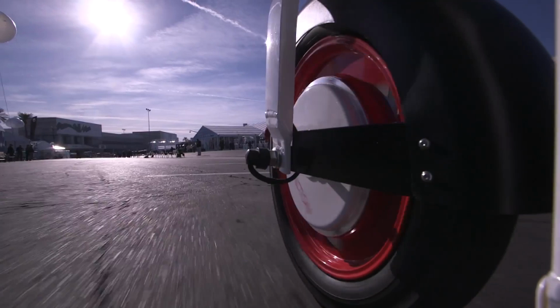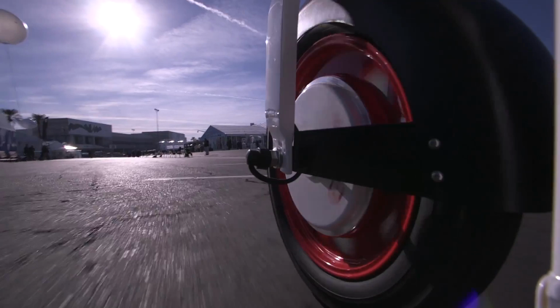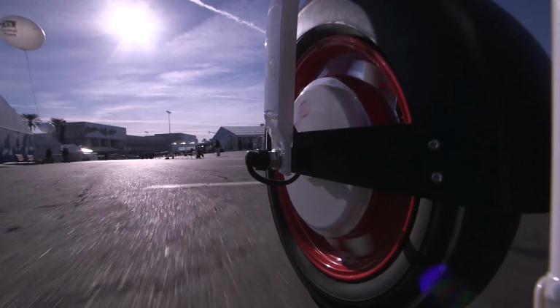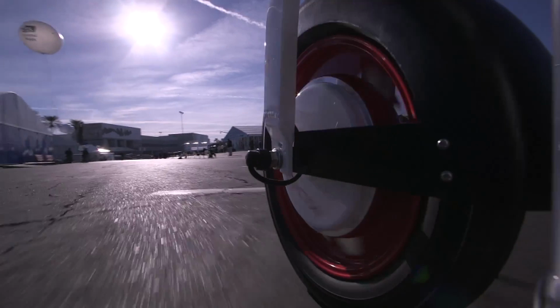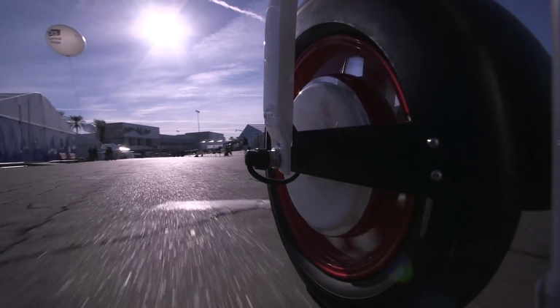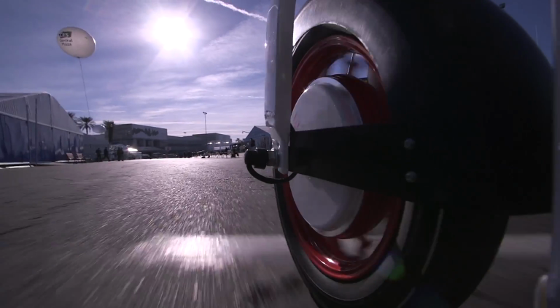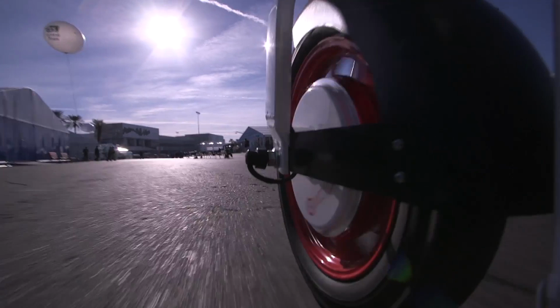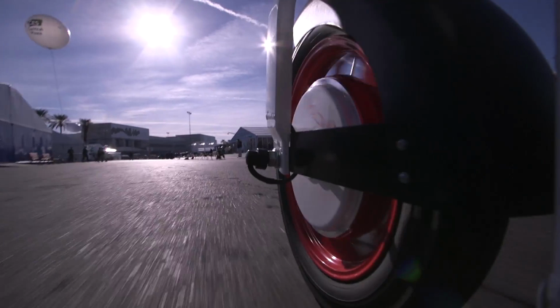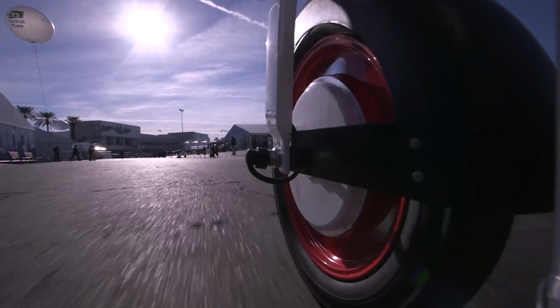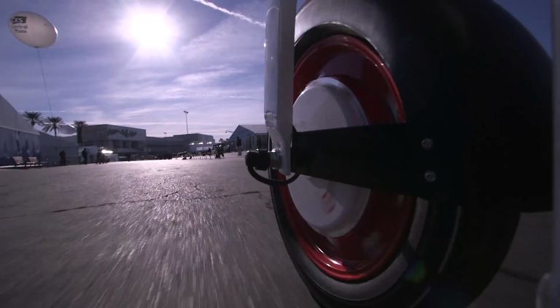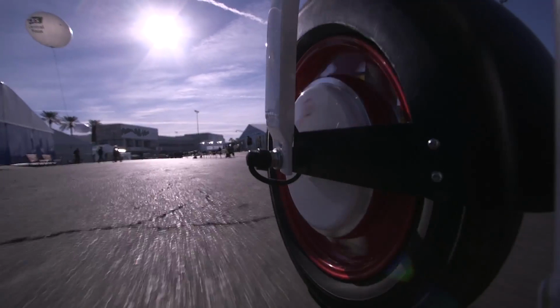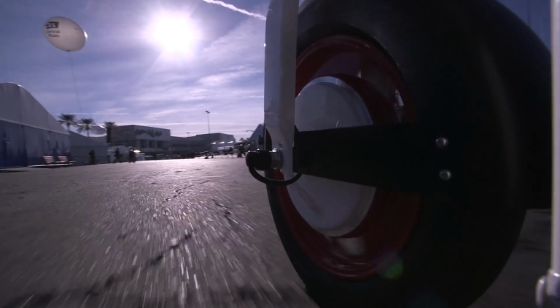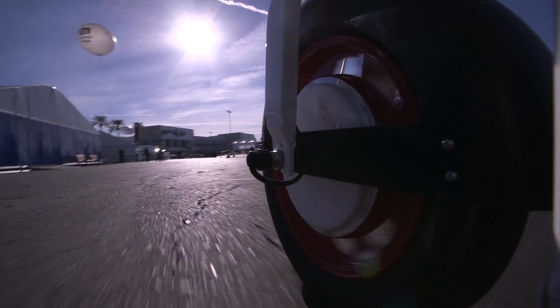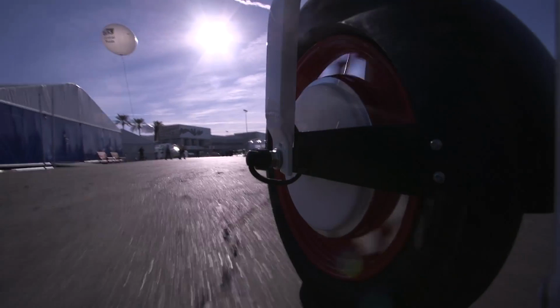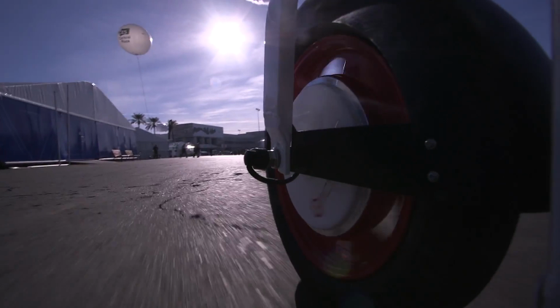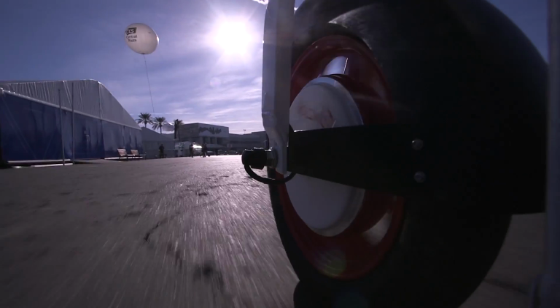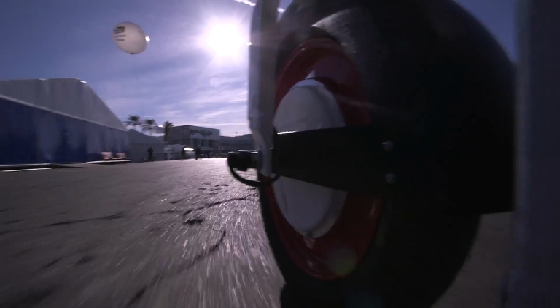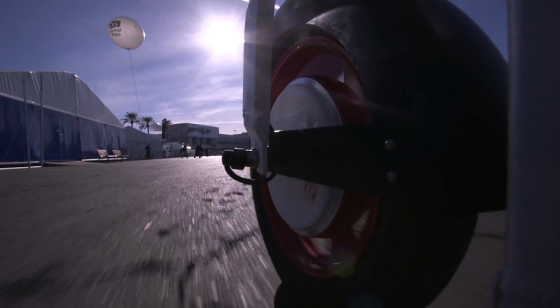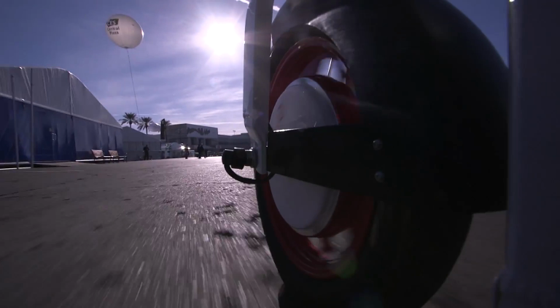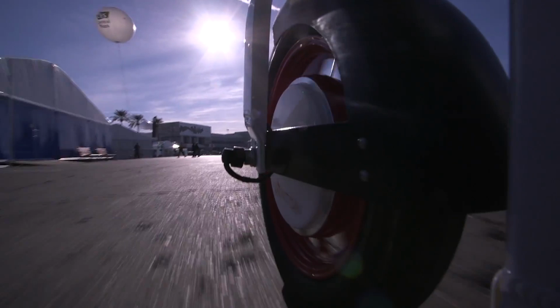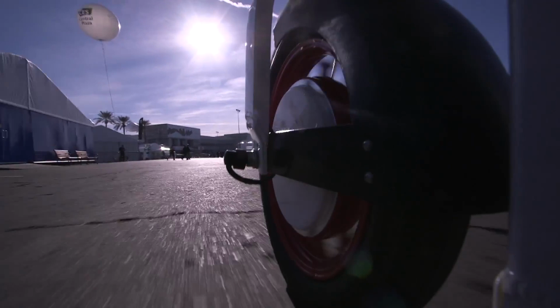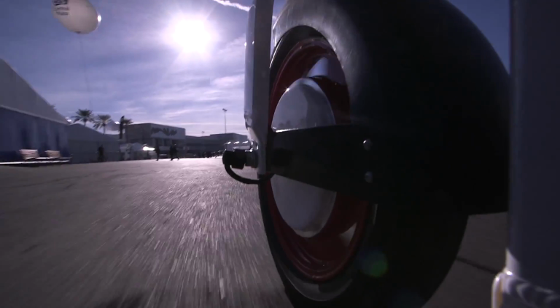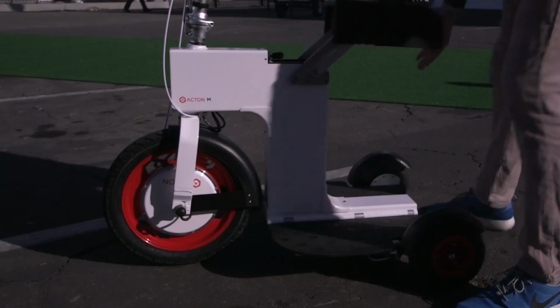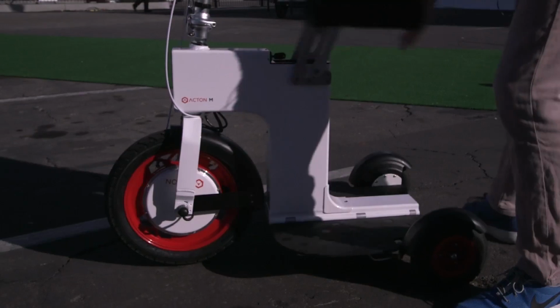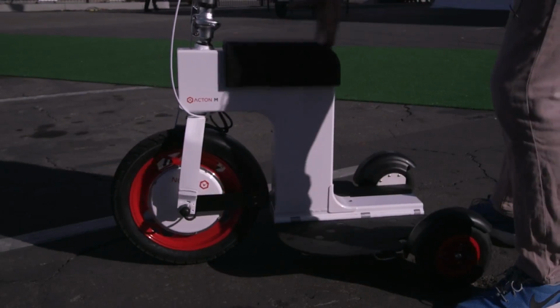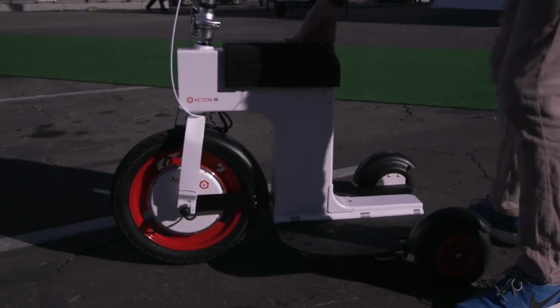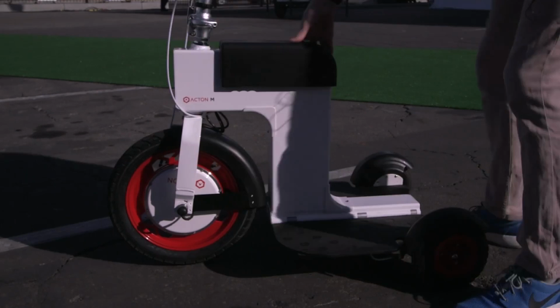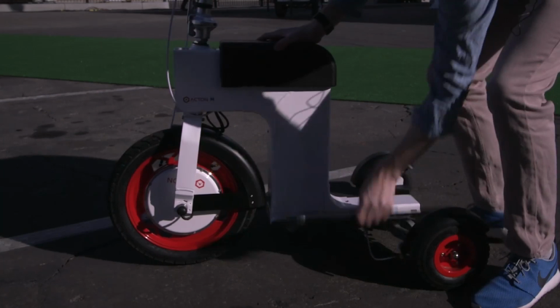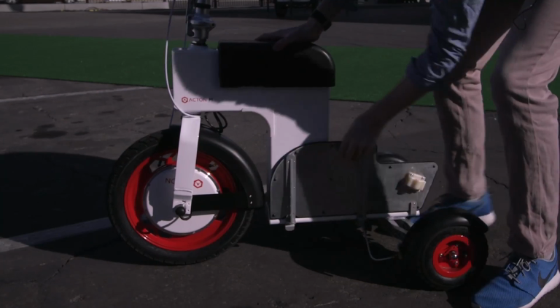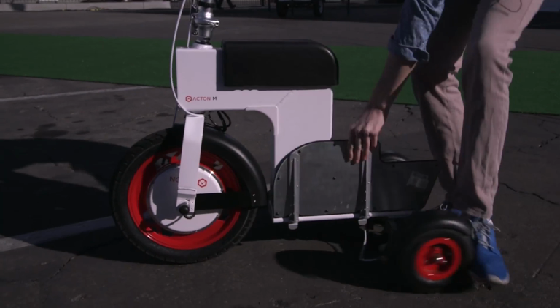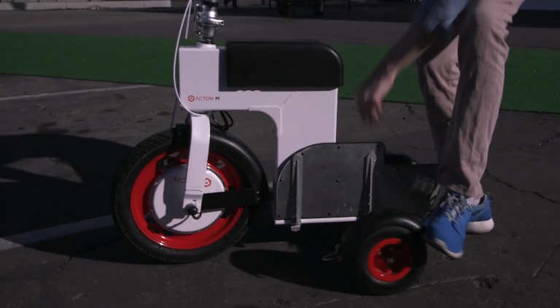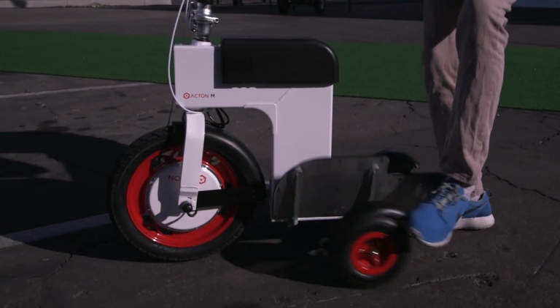Because you can fold this thing up, it's designed as a convenient option for people commuting, taking it to work, sort of living in a city — that kind of thing.